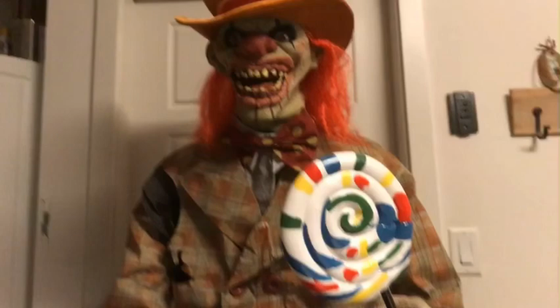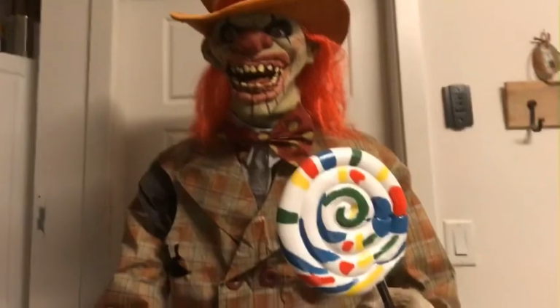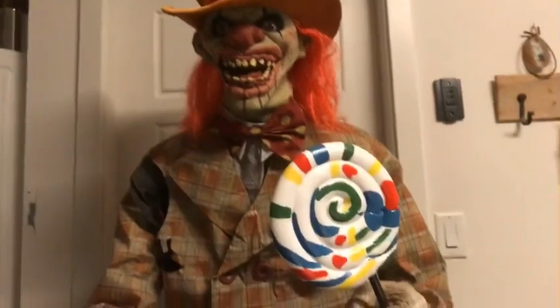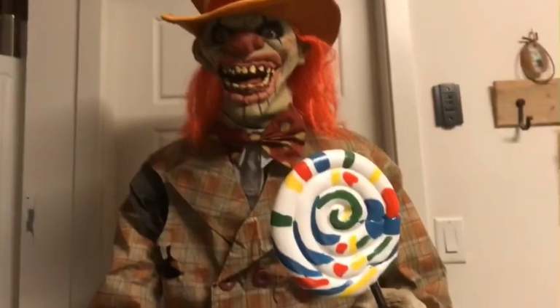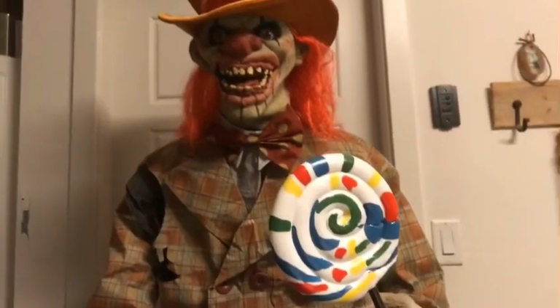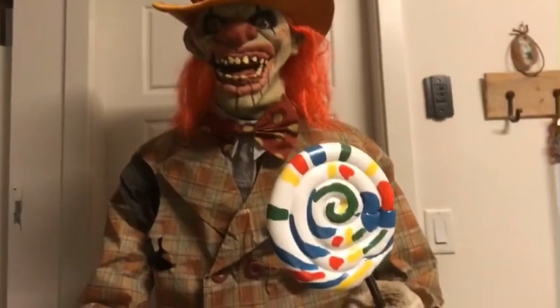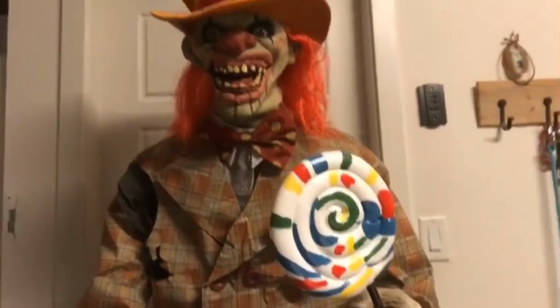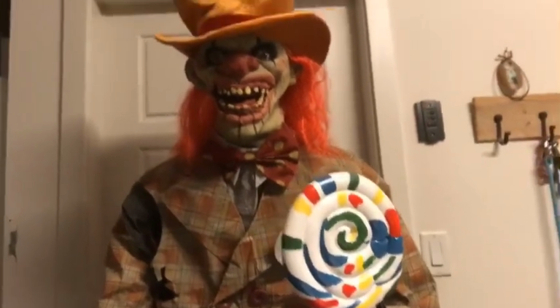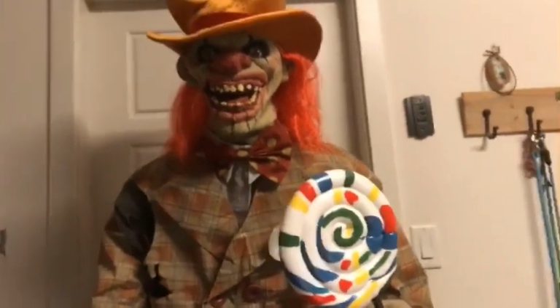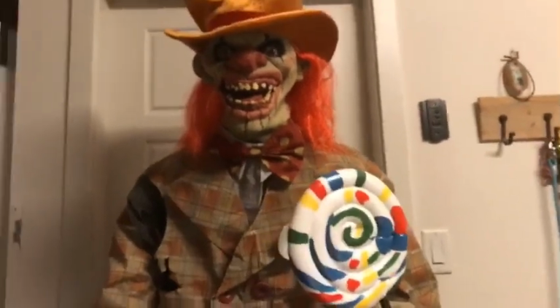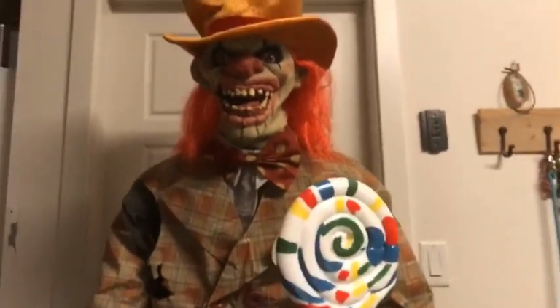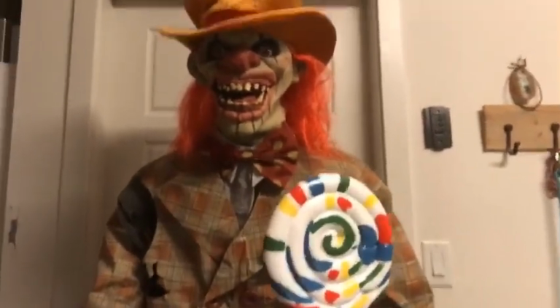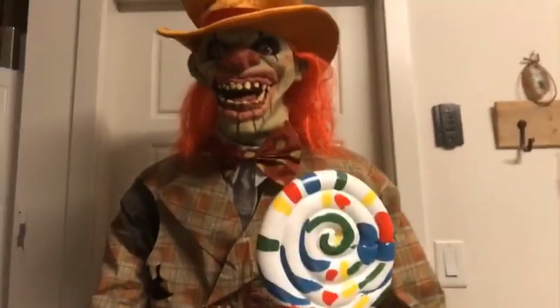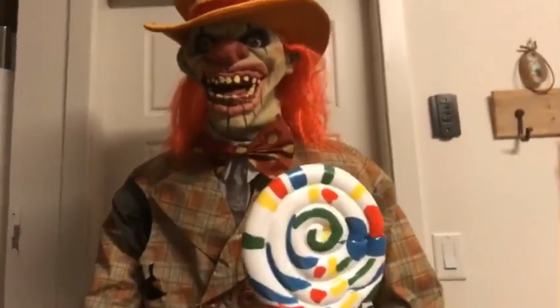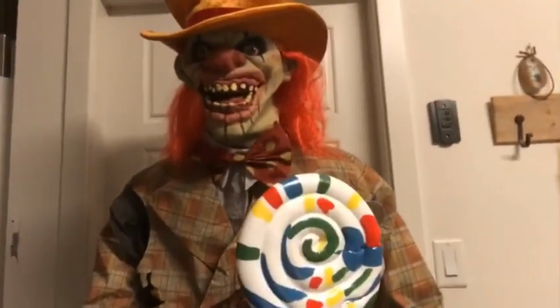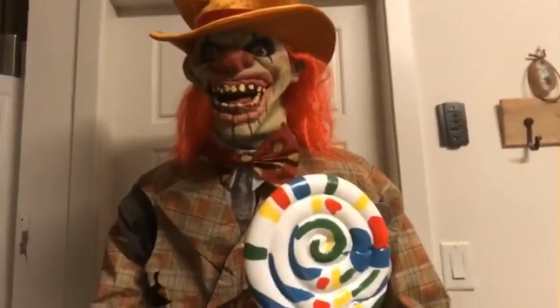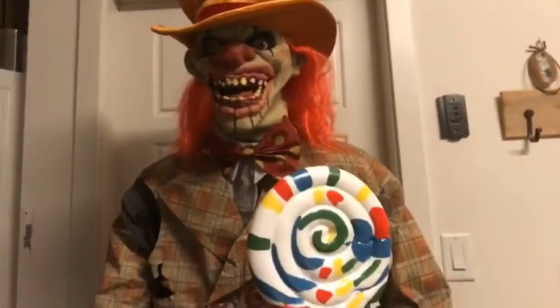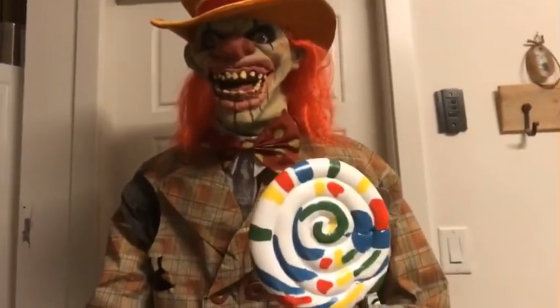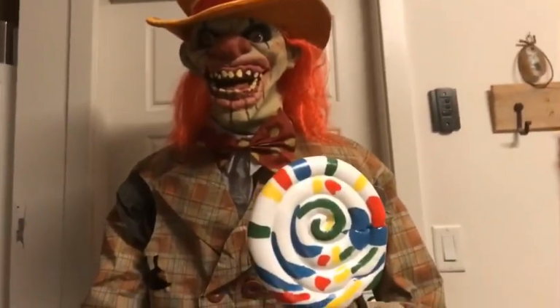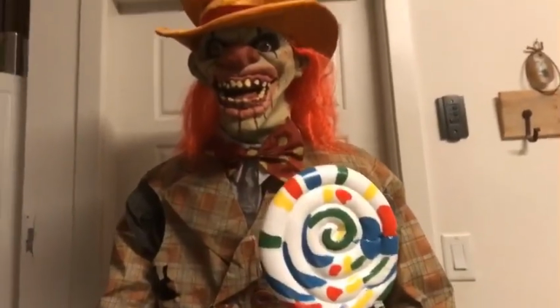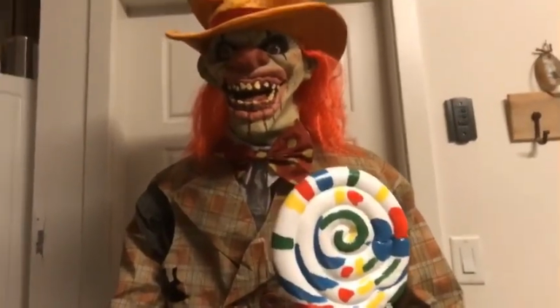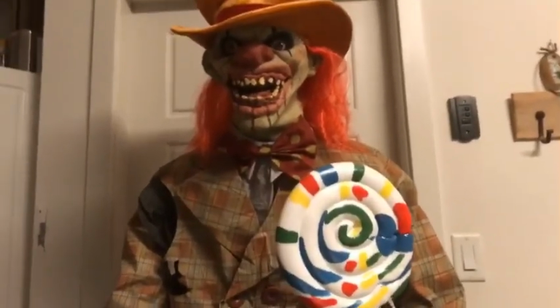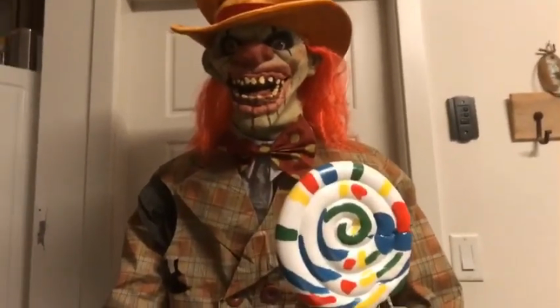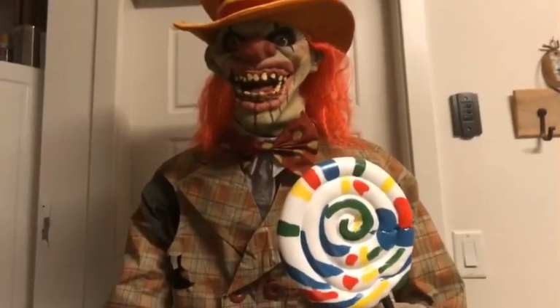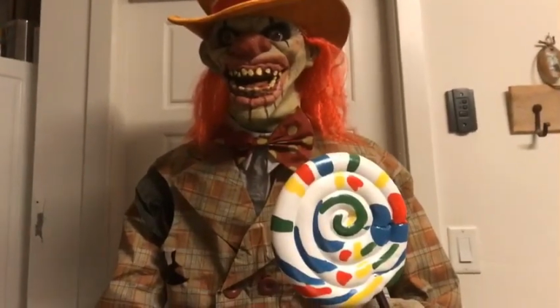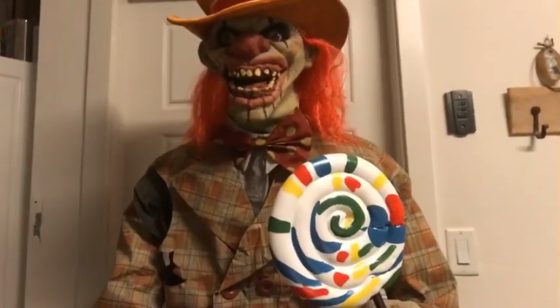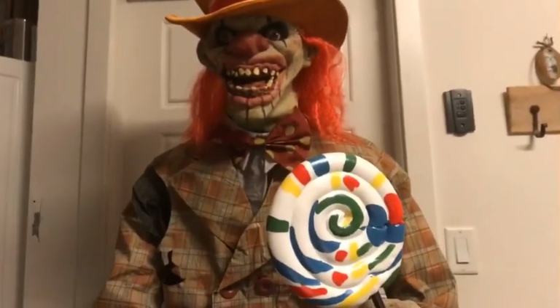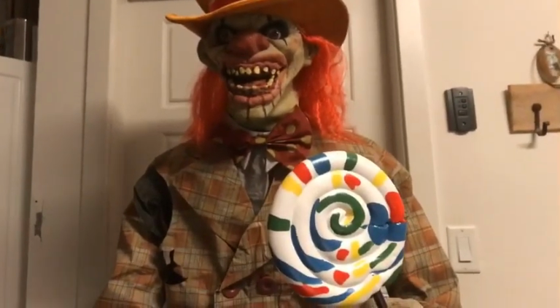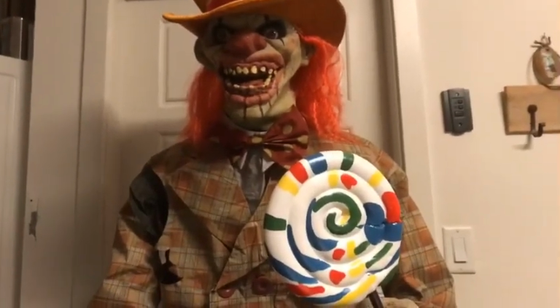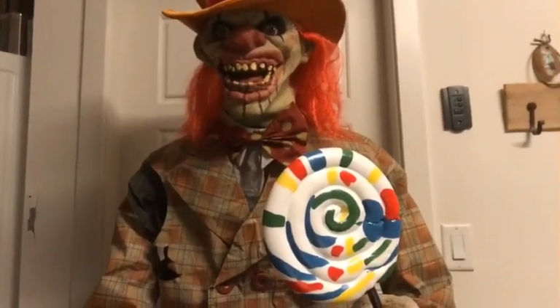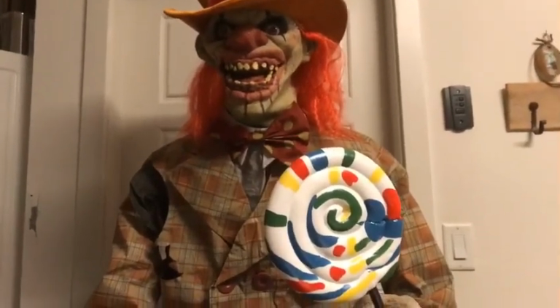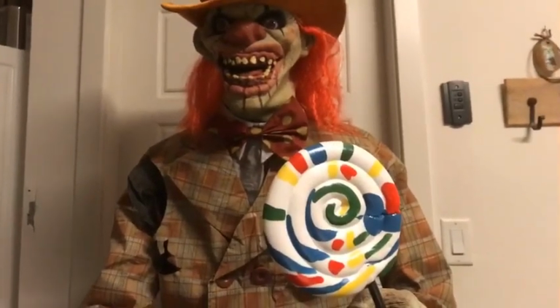Hey guys, it's me, the Halloween channel, and today I'm gonna be reviewing Uncle Charlie from Spirit Halloween.